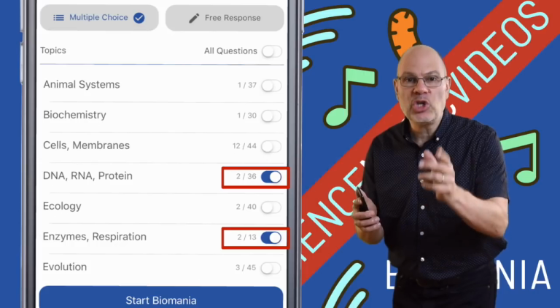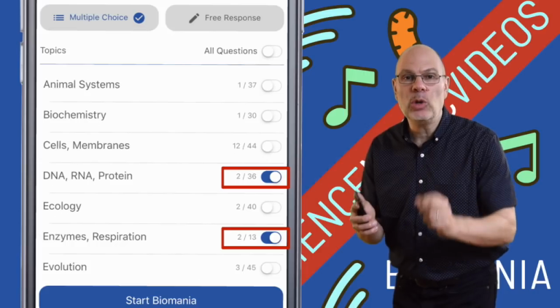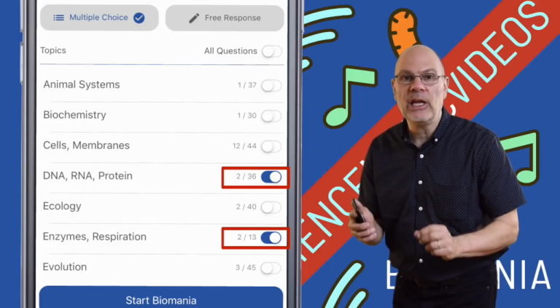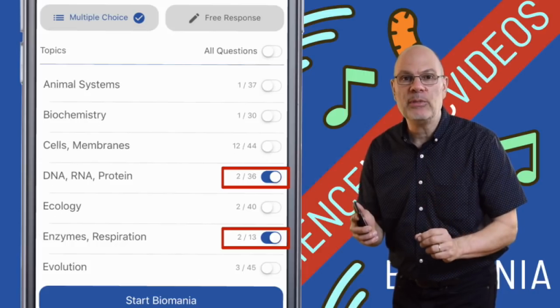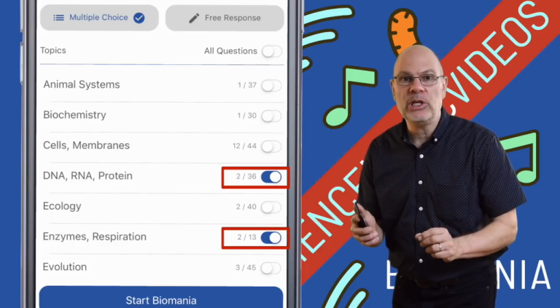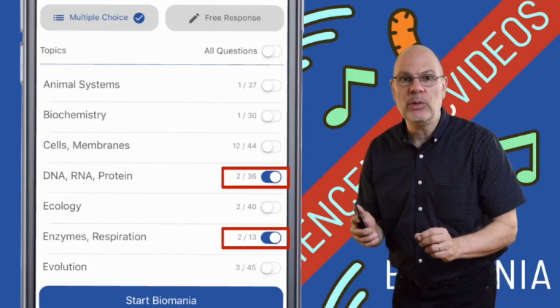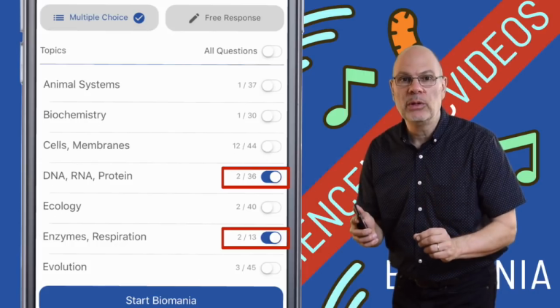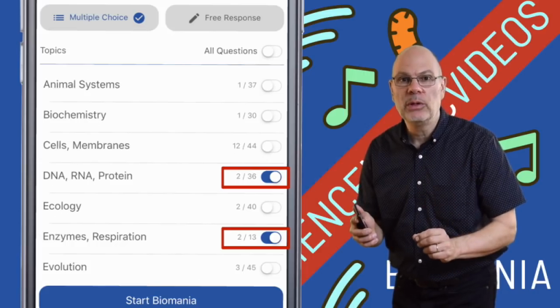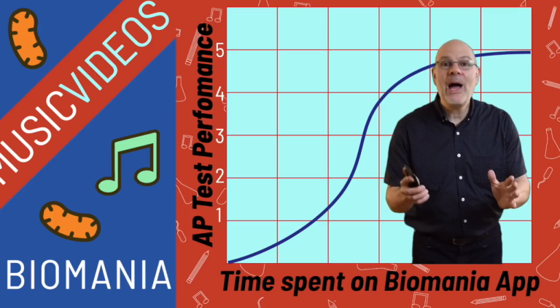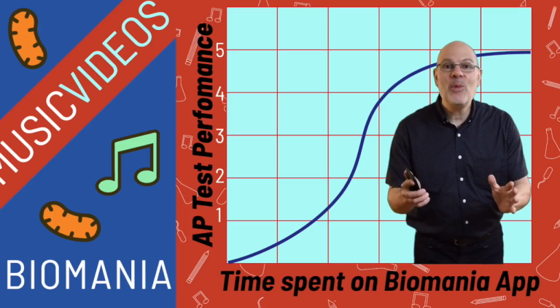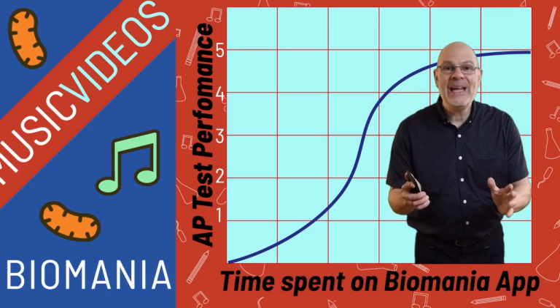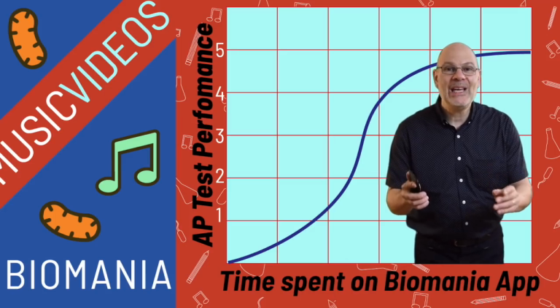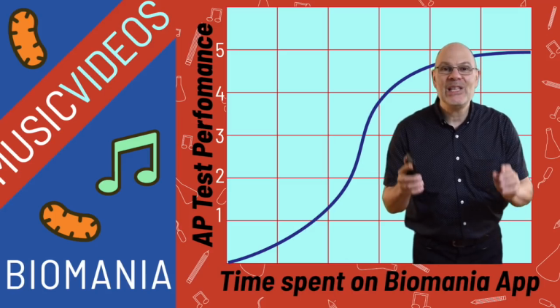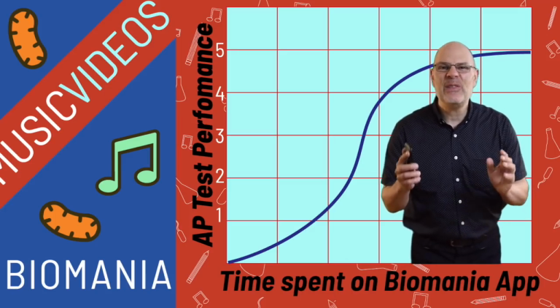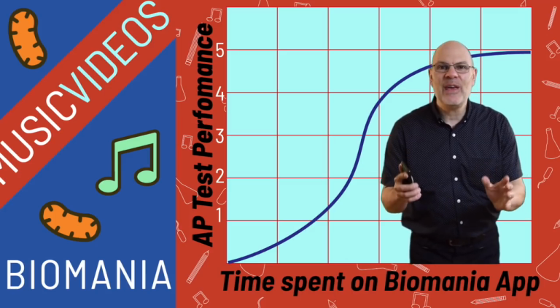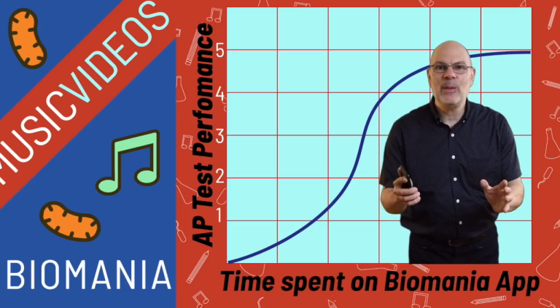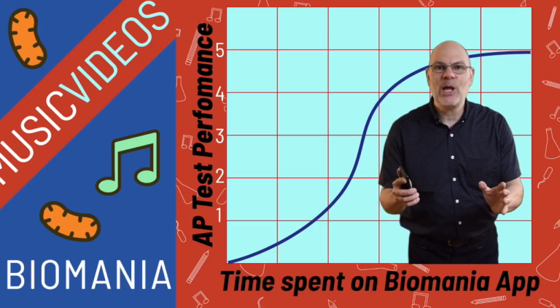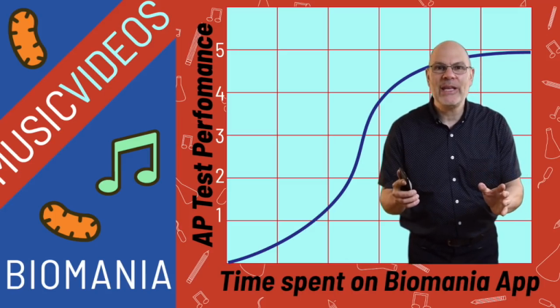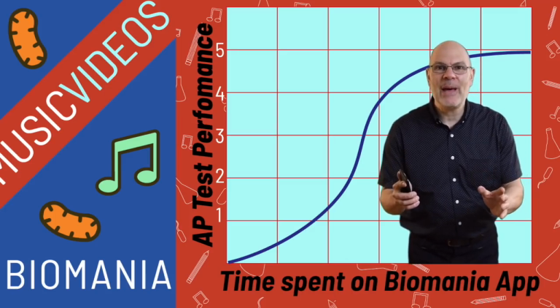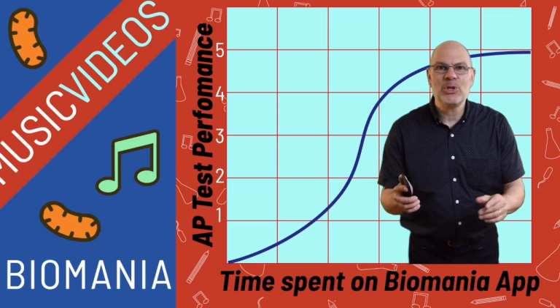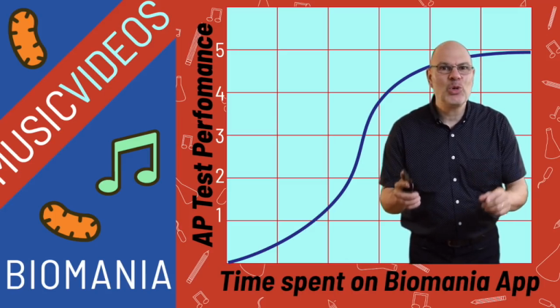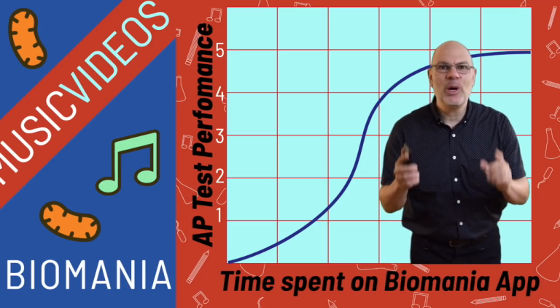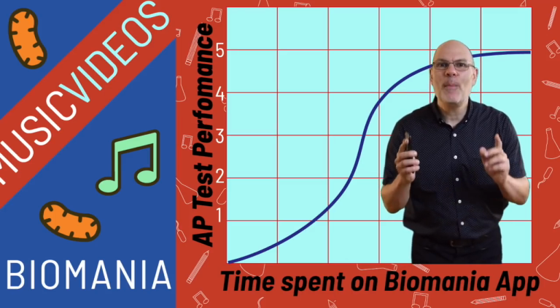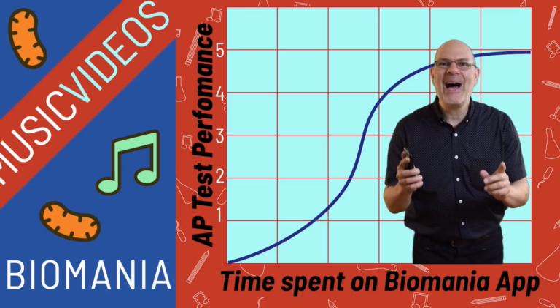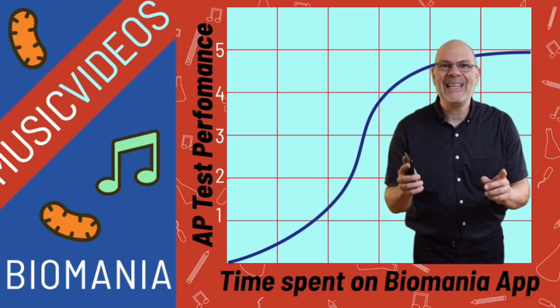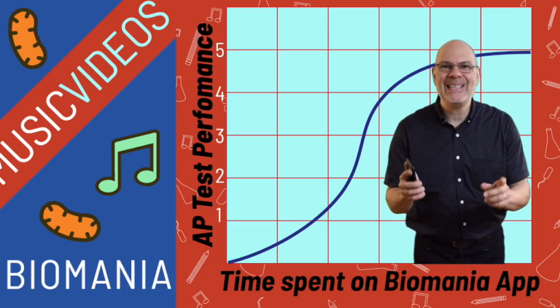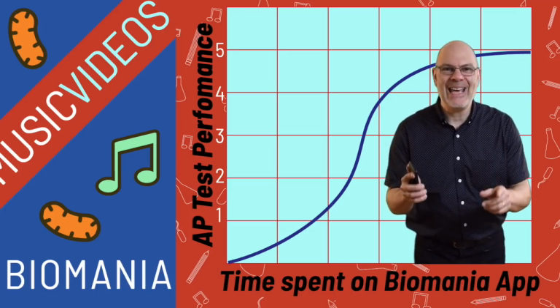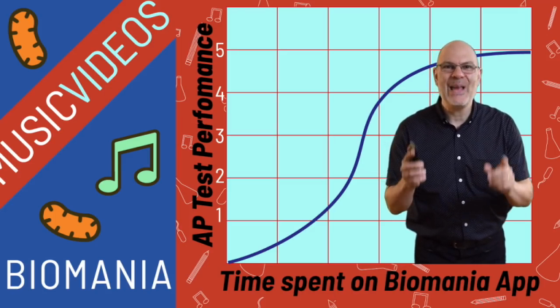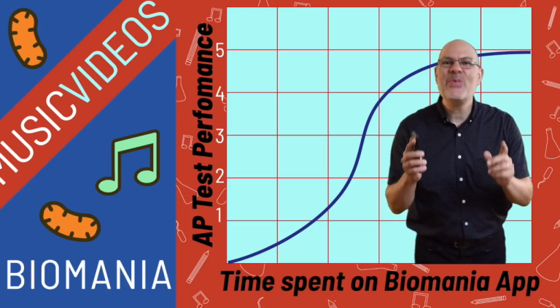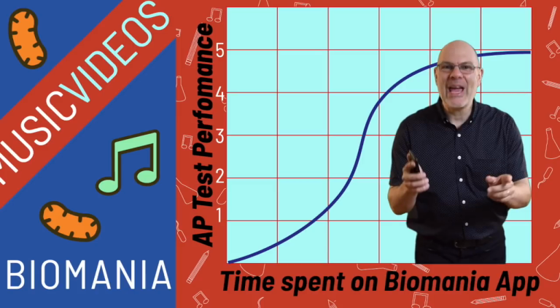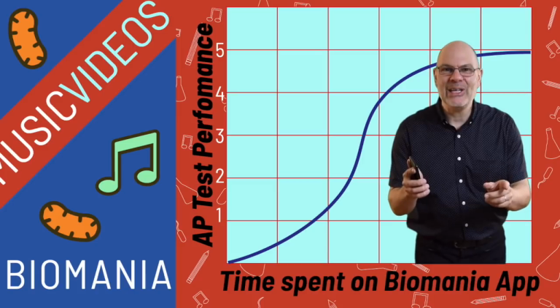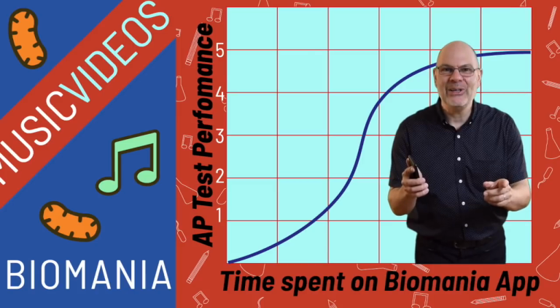It's totally up to you. Biomania is available on the Apple Store. Buy it today. Thank you.